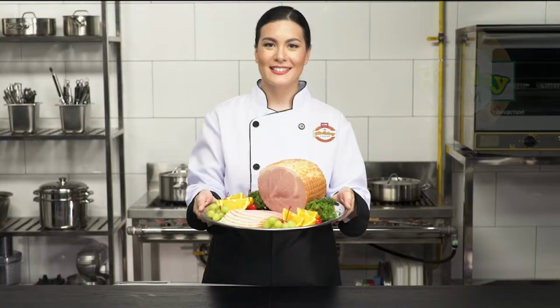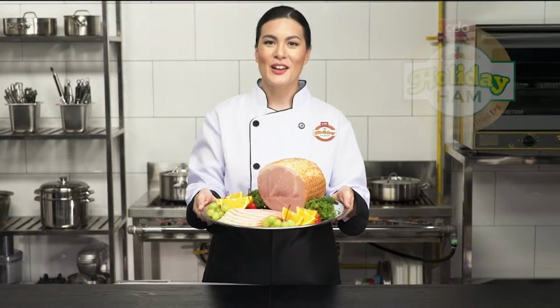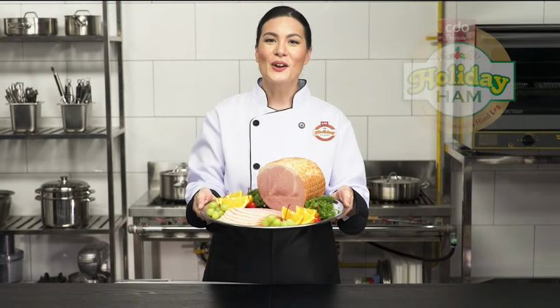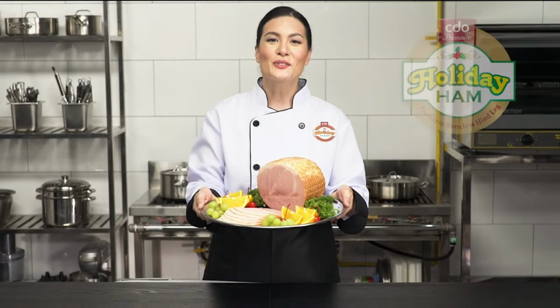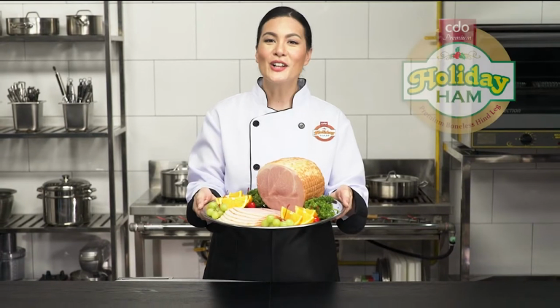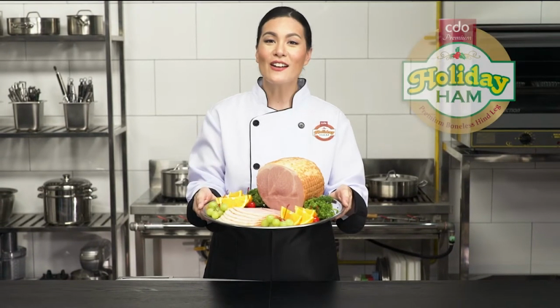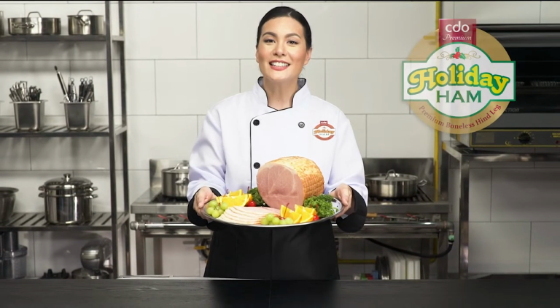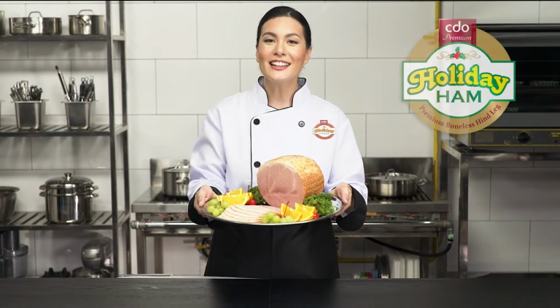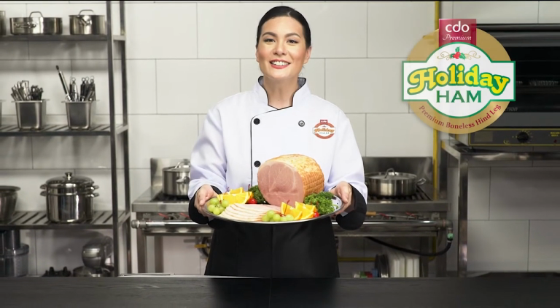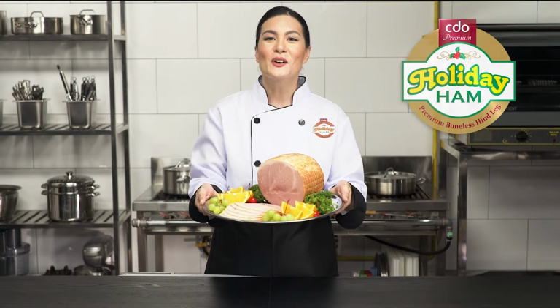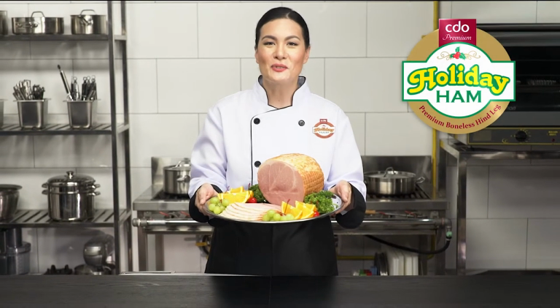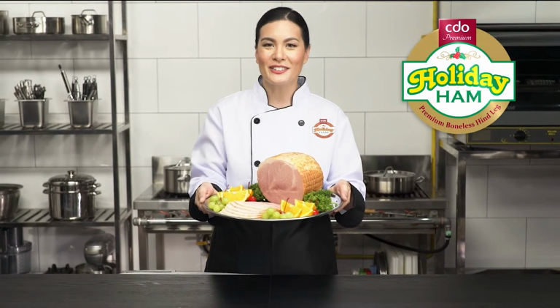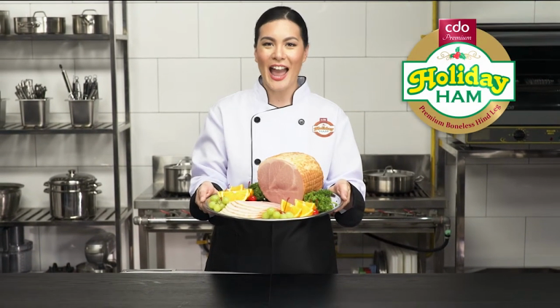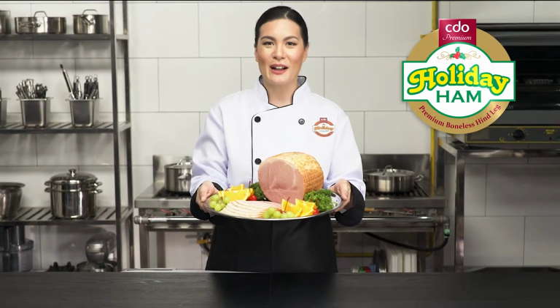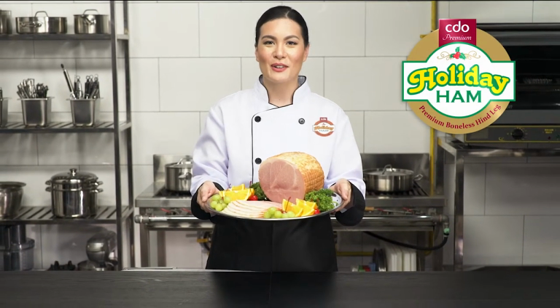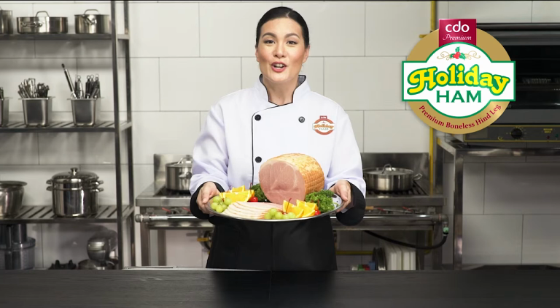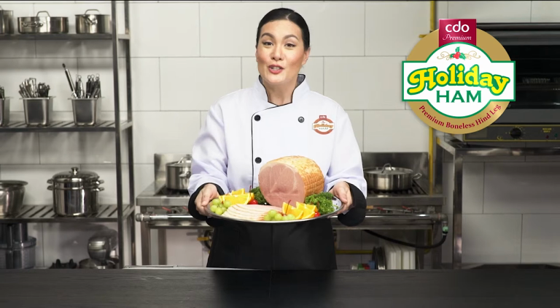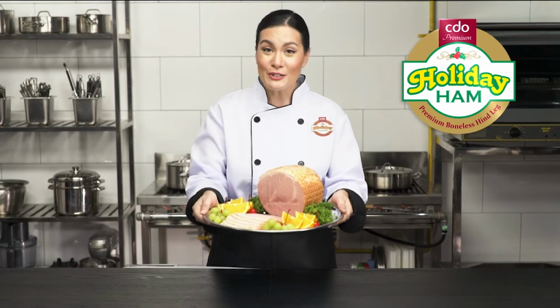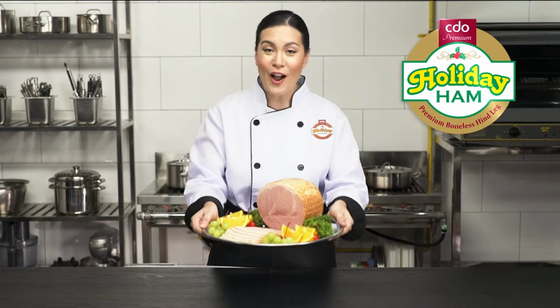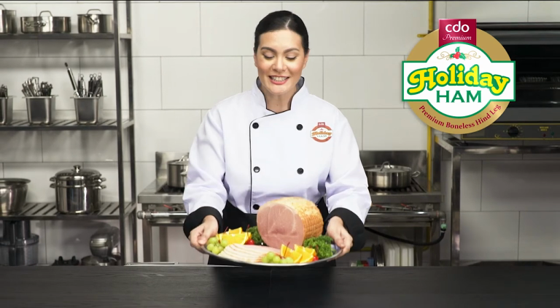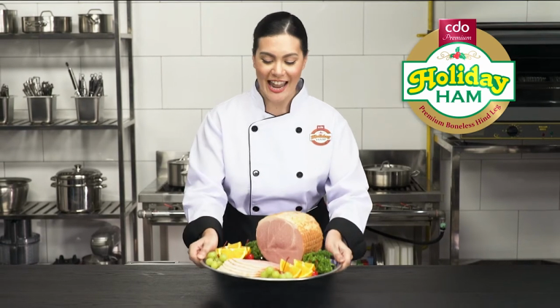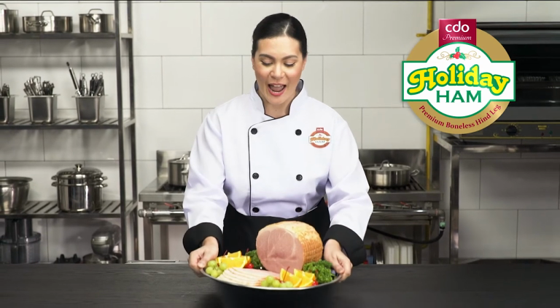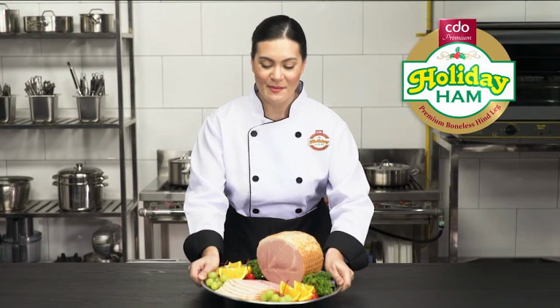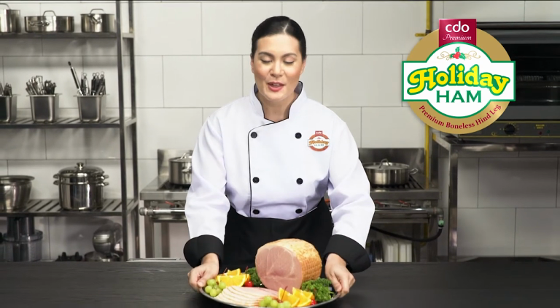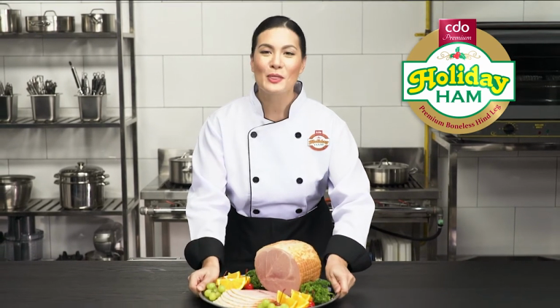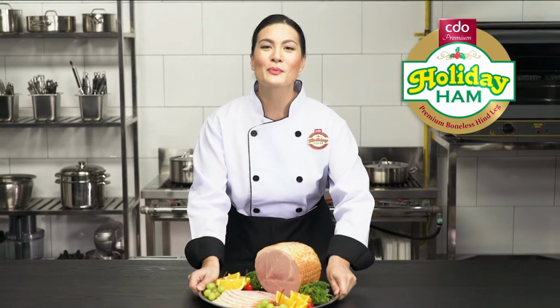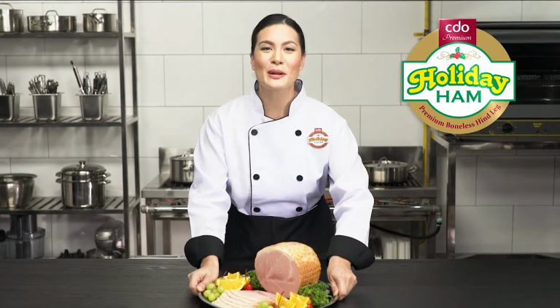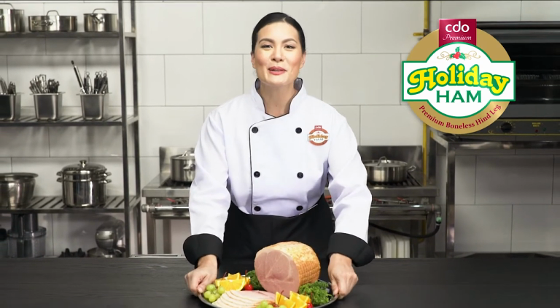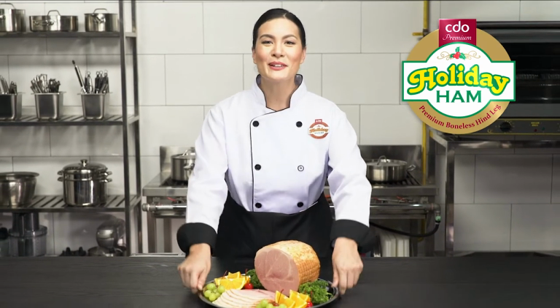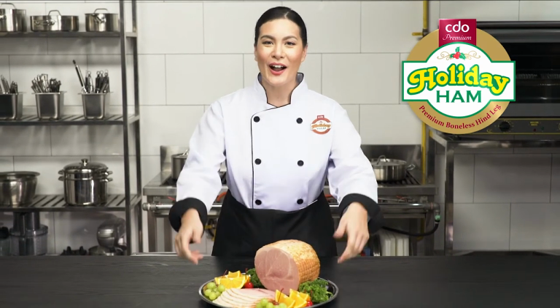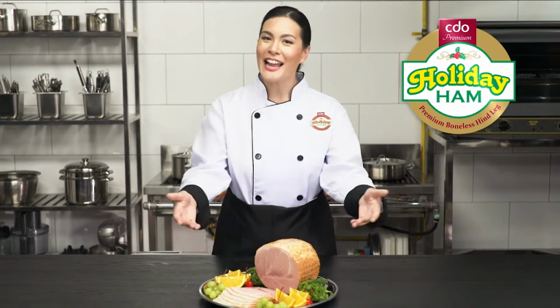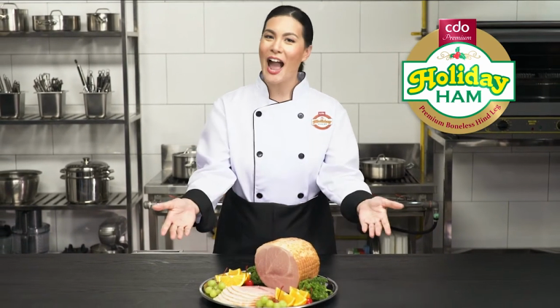Real holiday, real ham. Choose holiday ham, the premium cut ham.